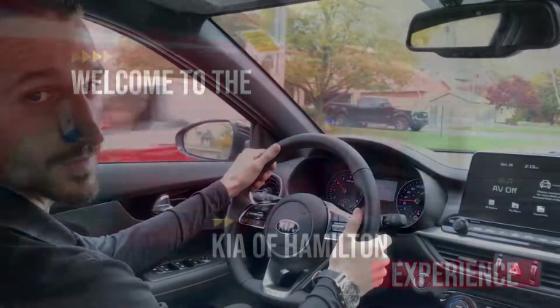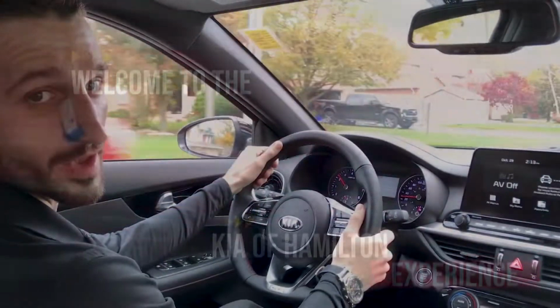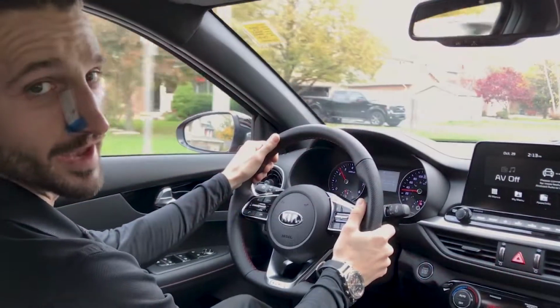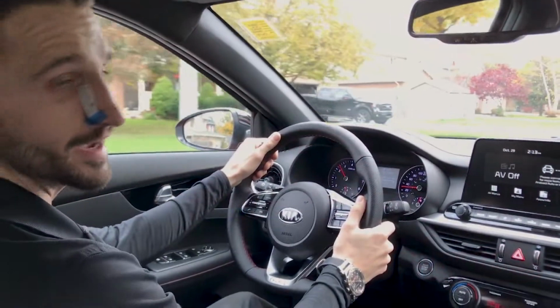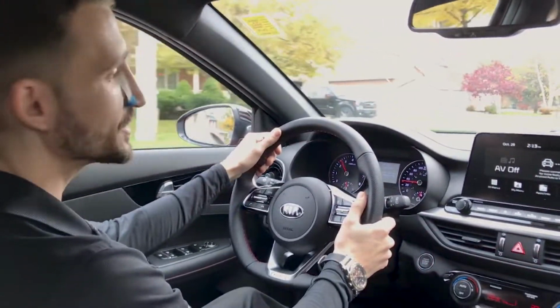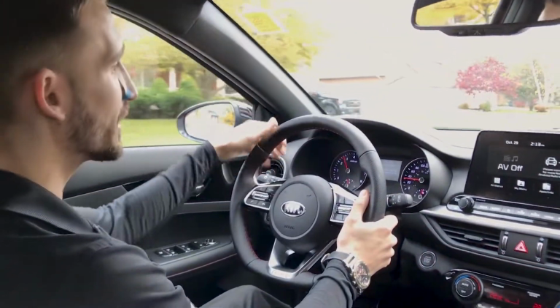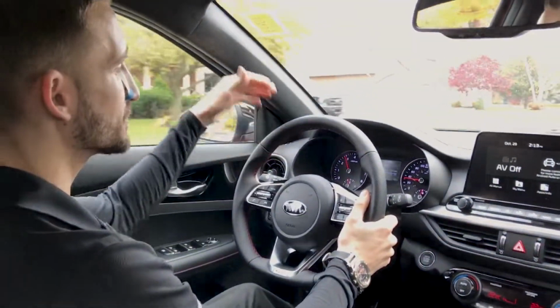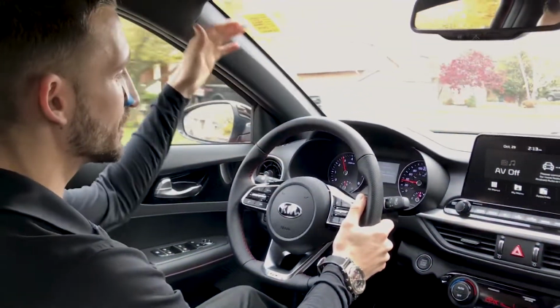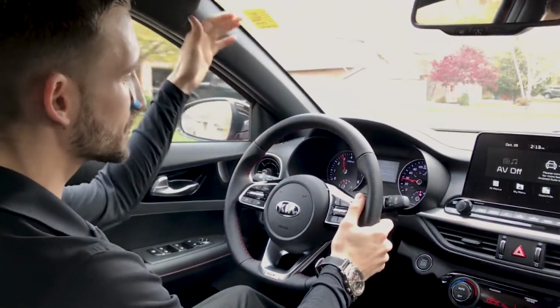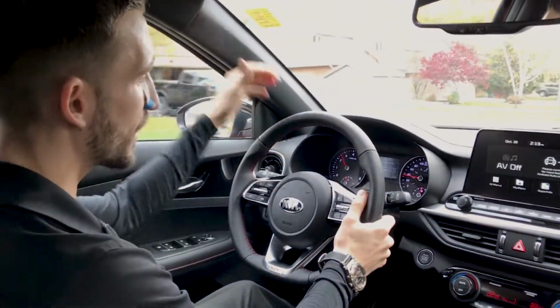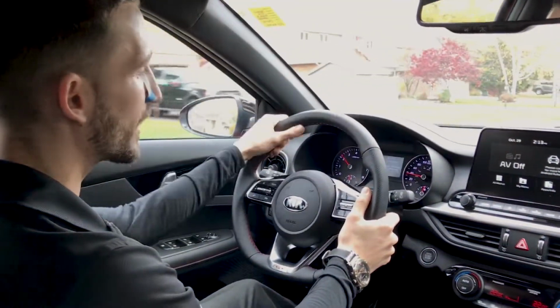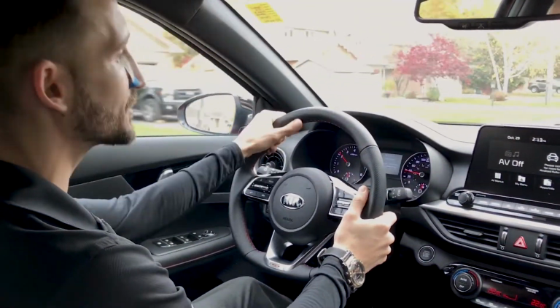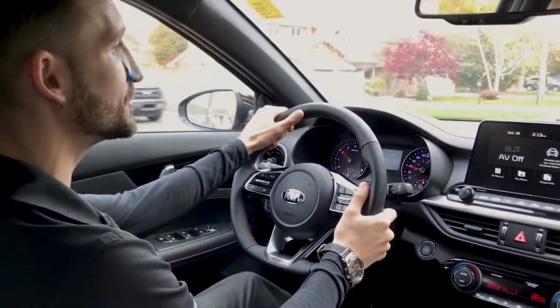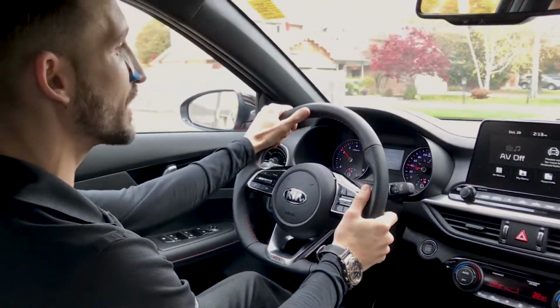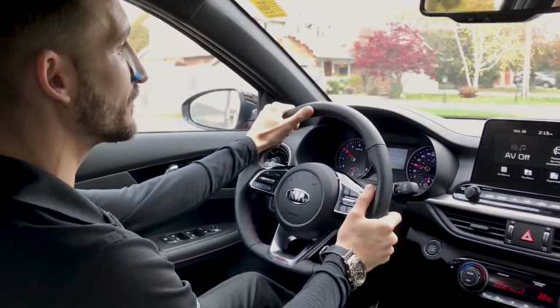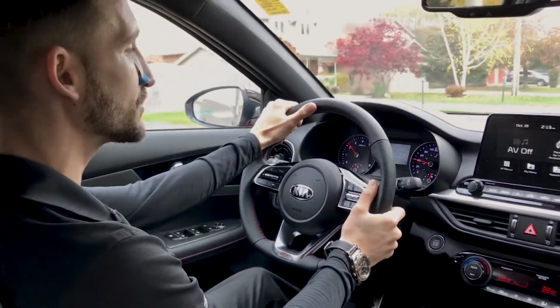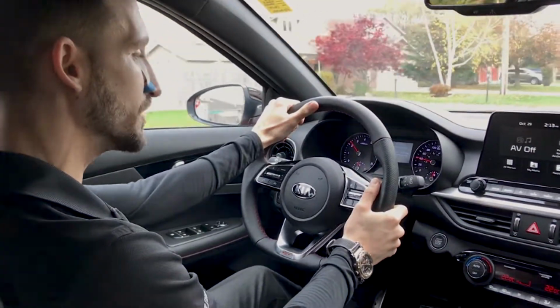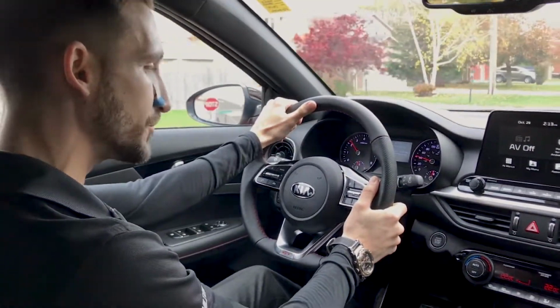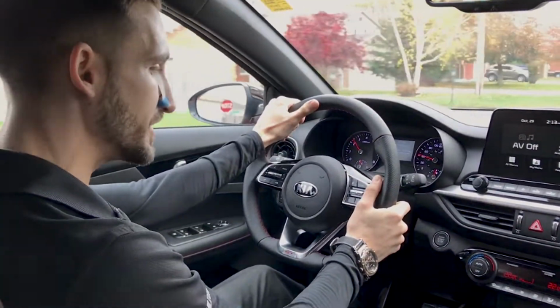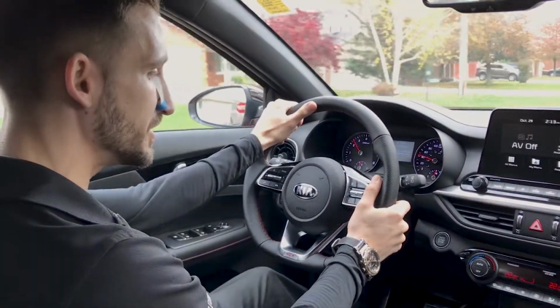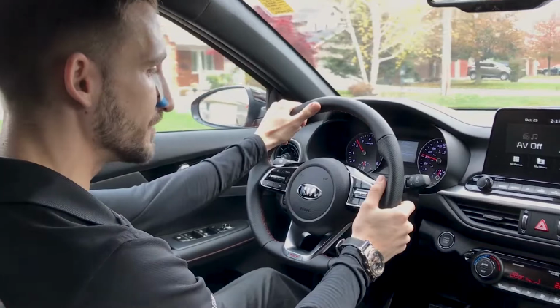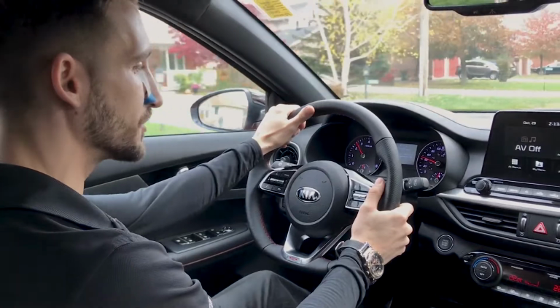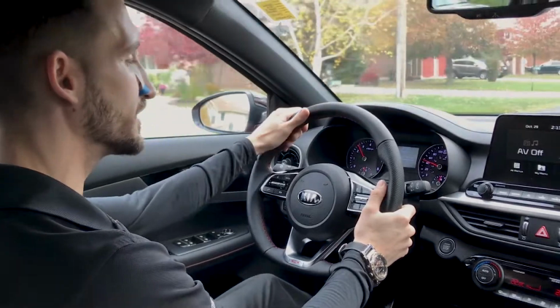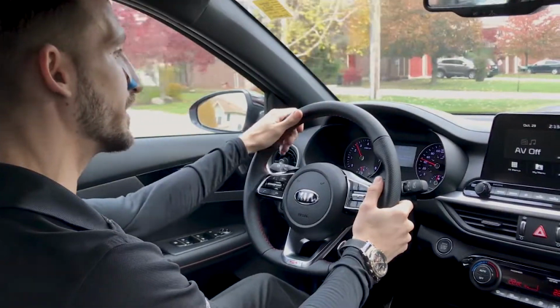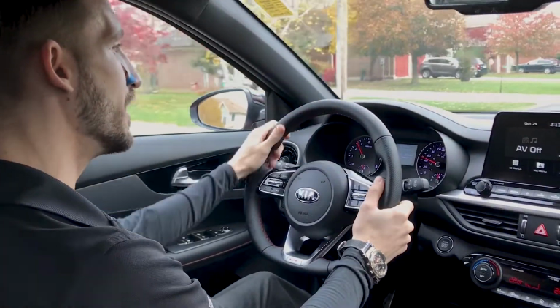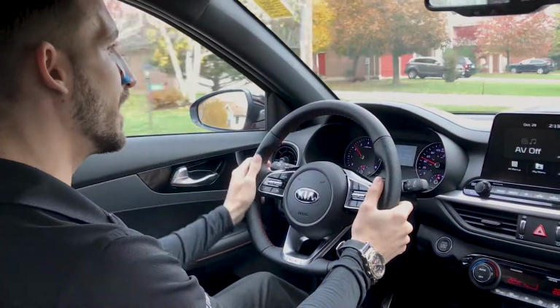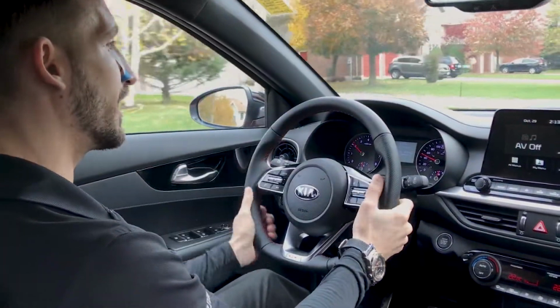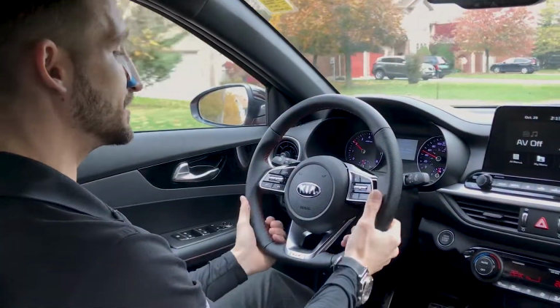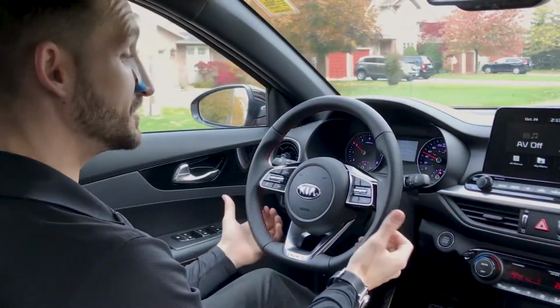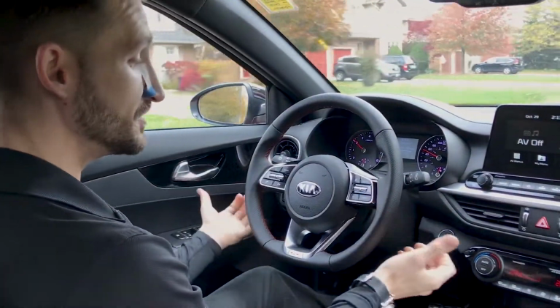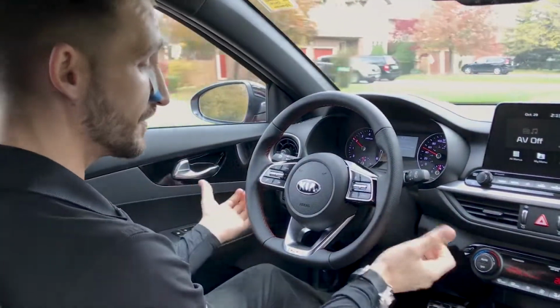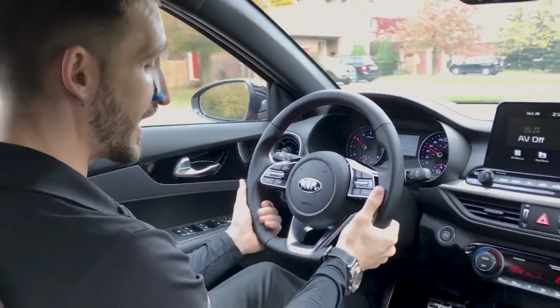Hey guys, Shane Garrison here. So now we're actually driving the 2020 Kia Forte GT5.